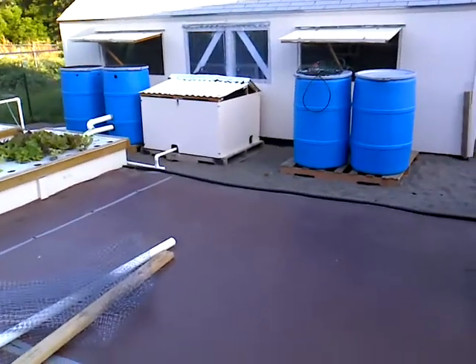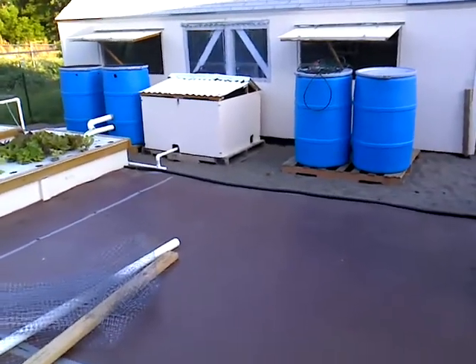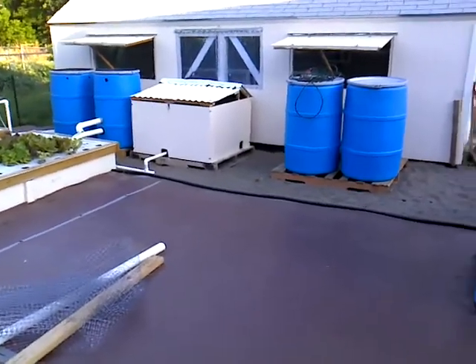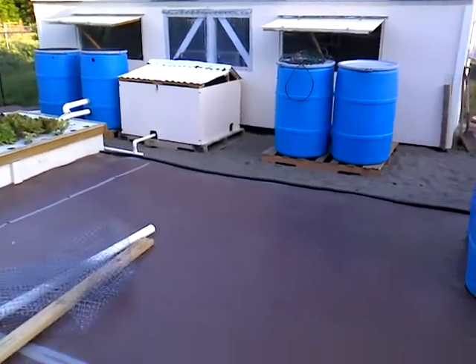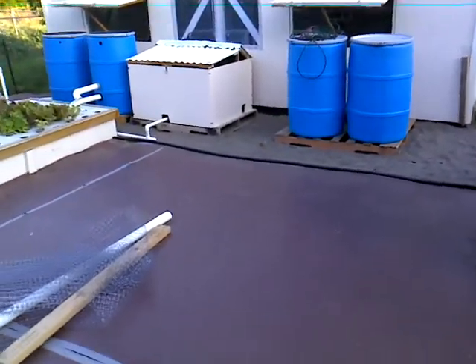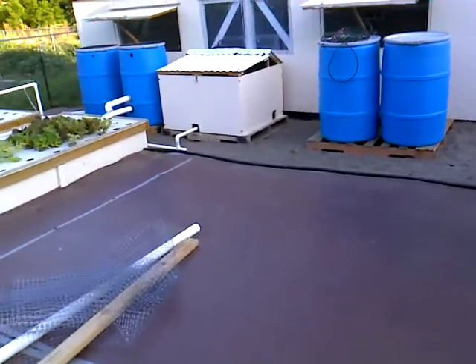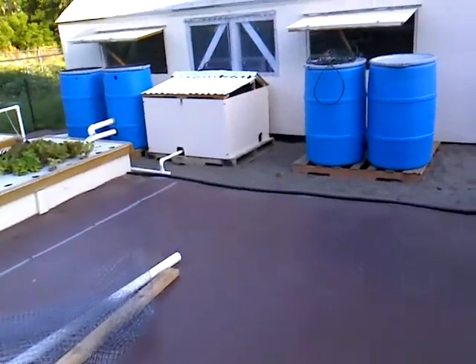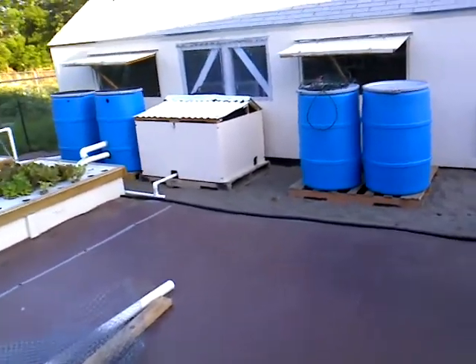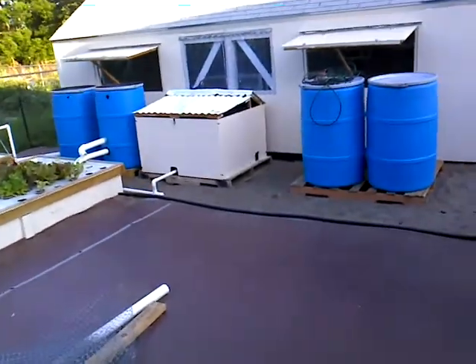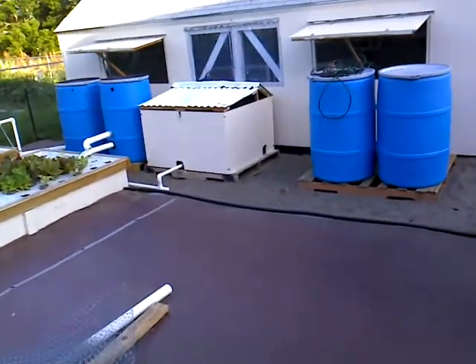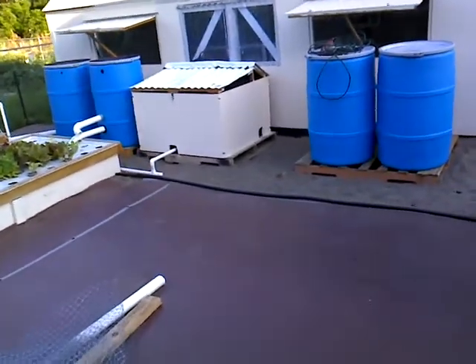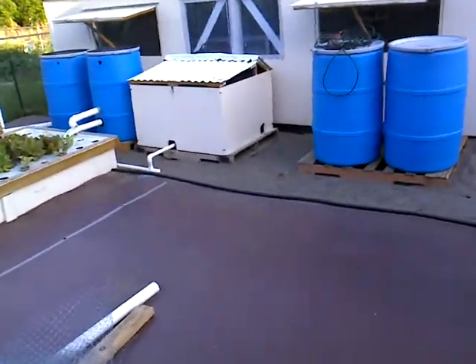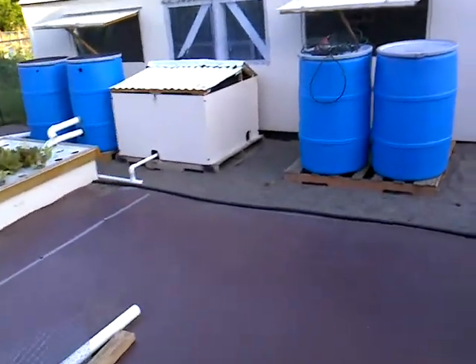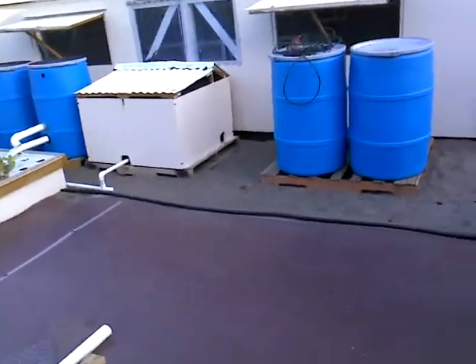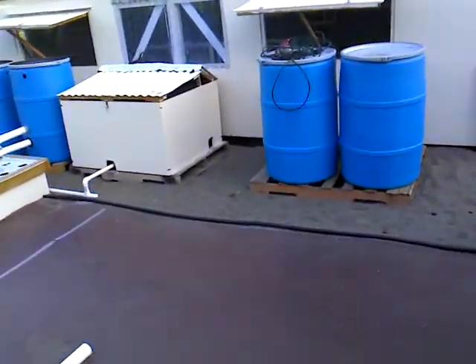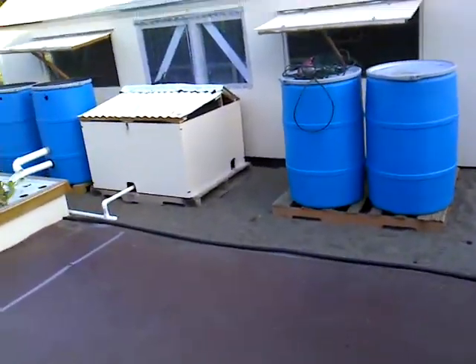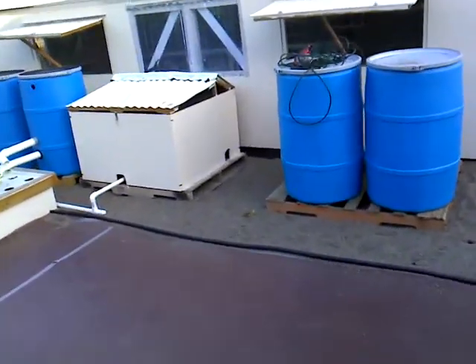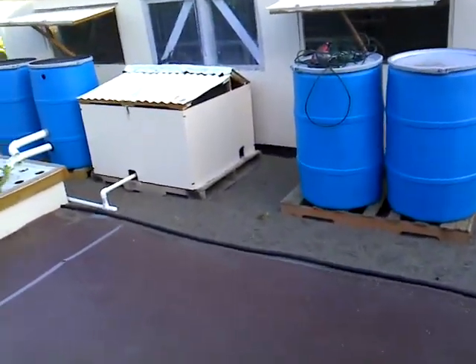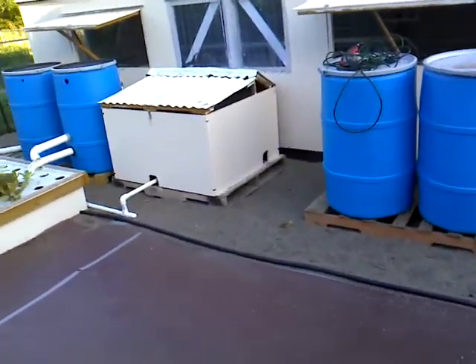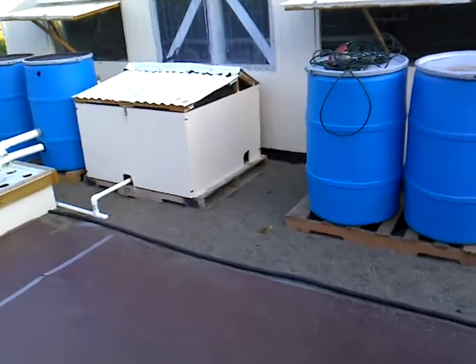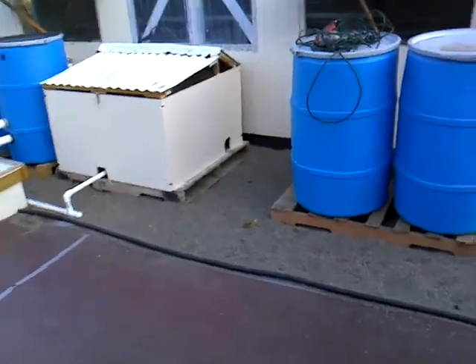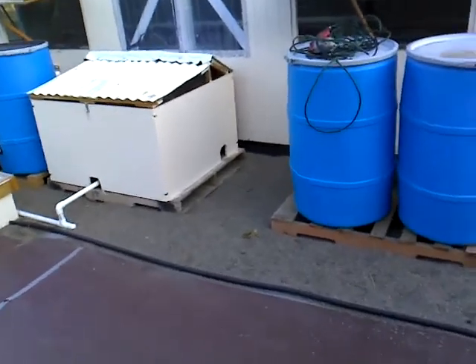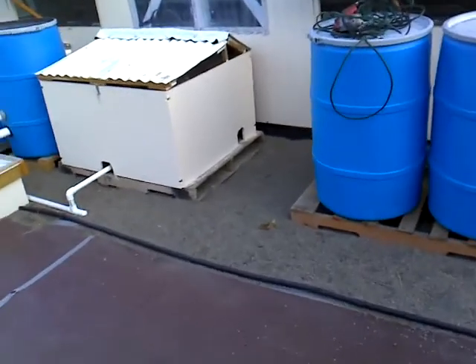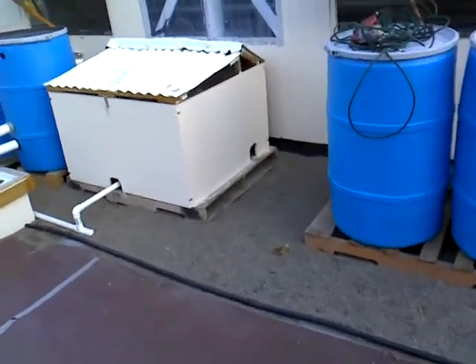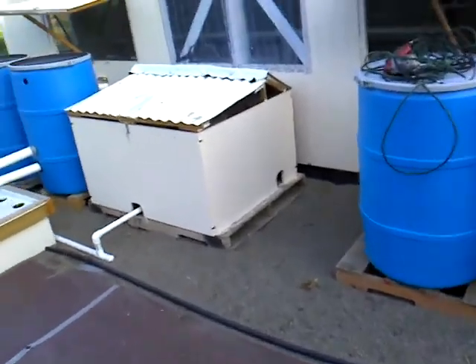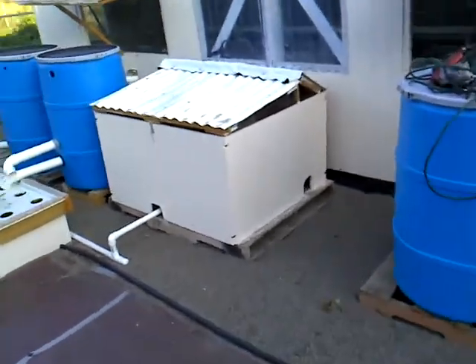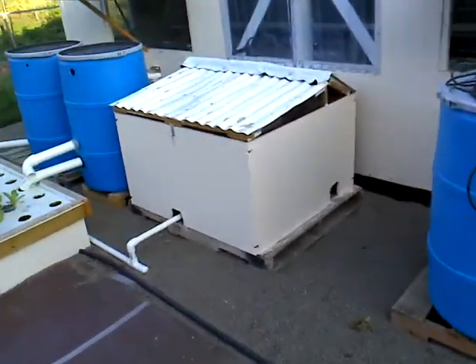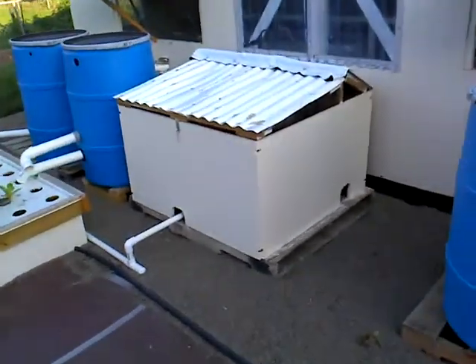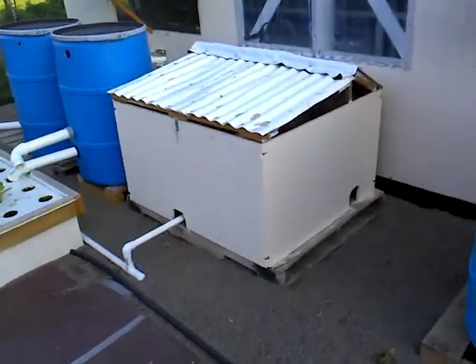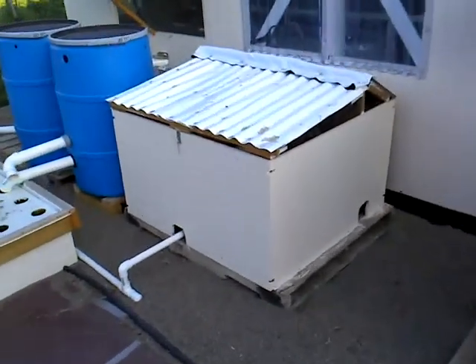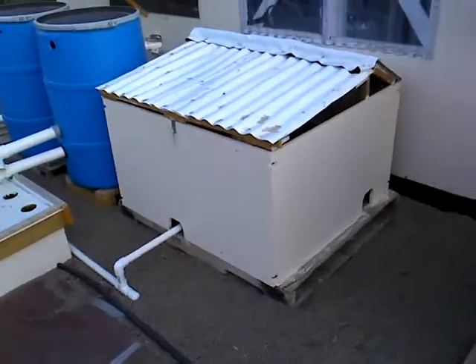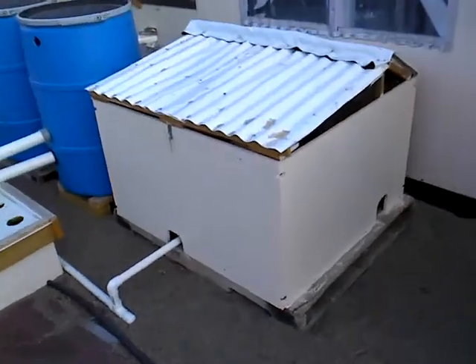Hey, it's Wednesday, May 9th. I just want to give a quick update on the system and where everything's at right now.